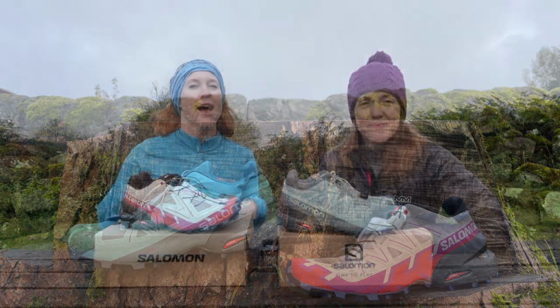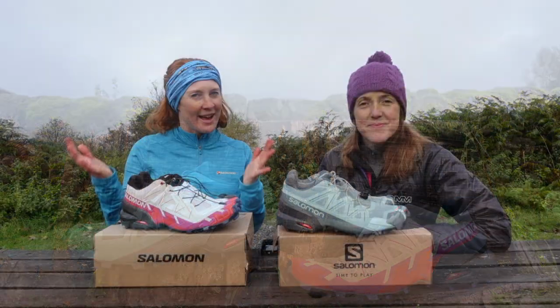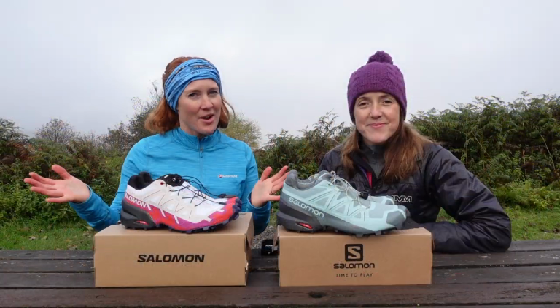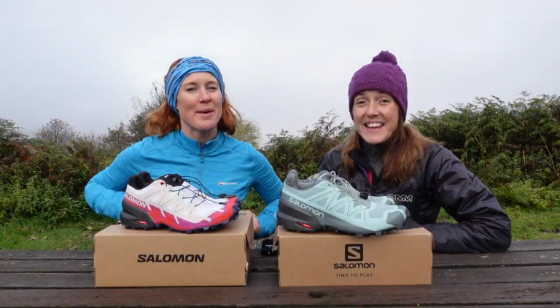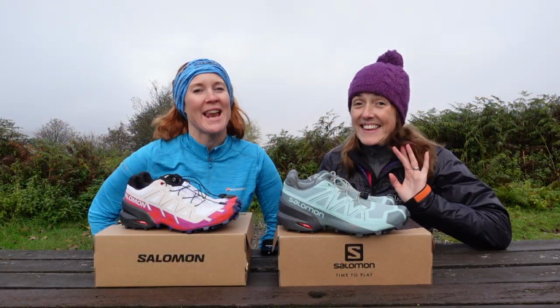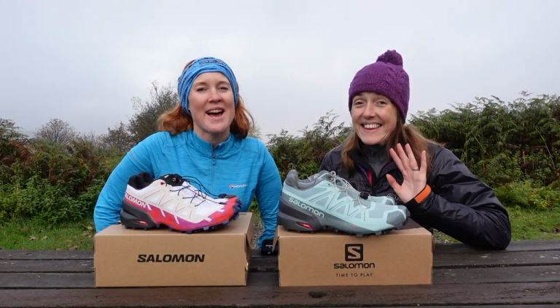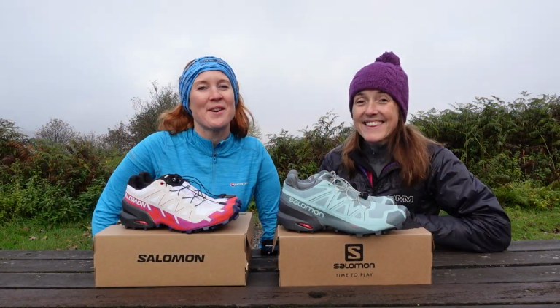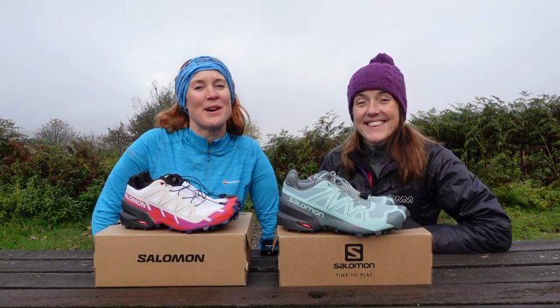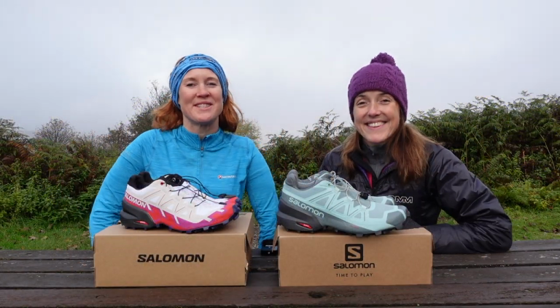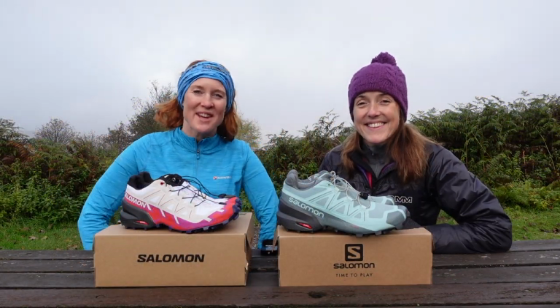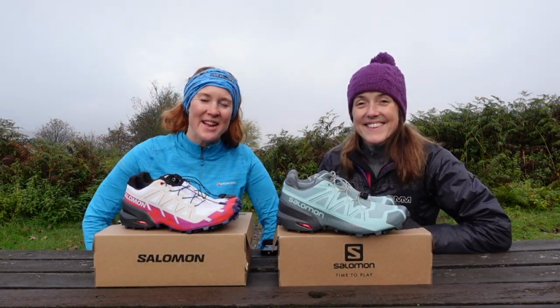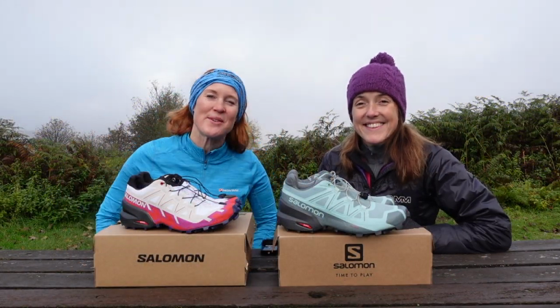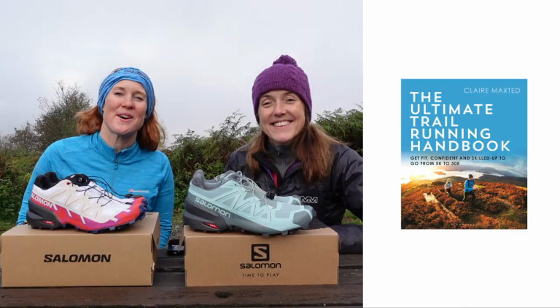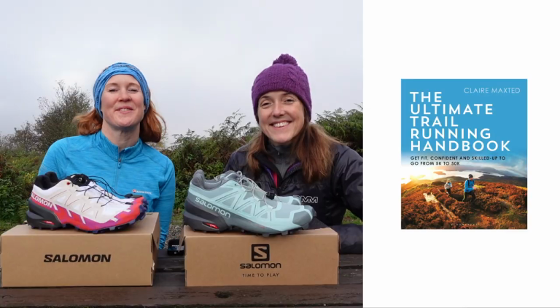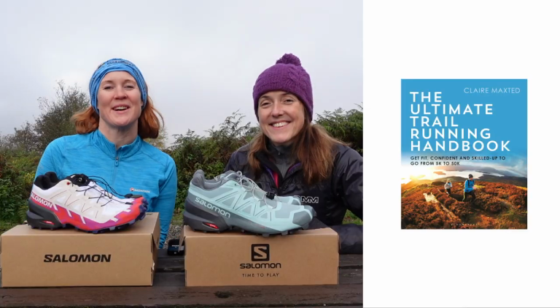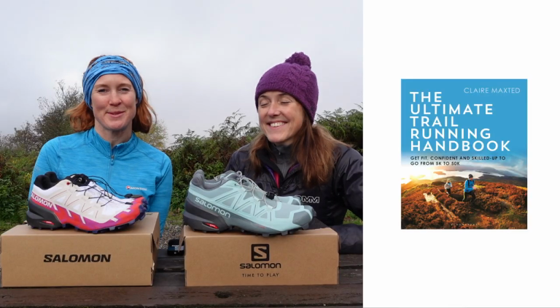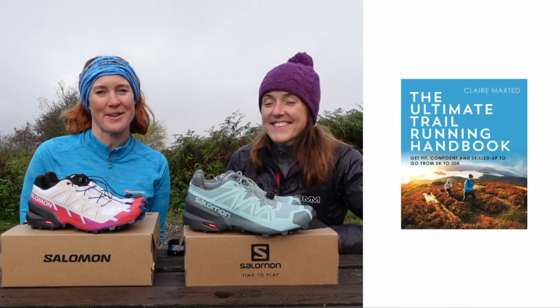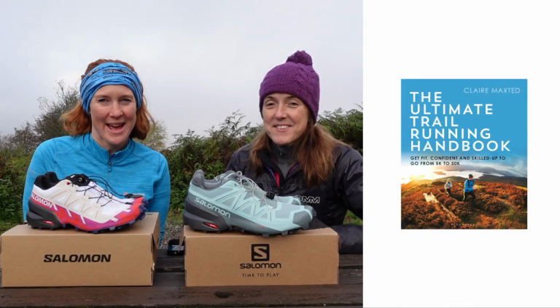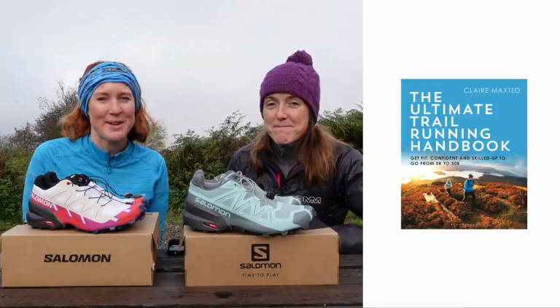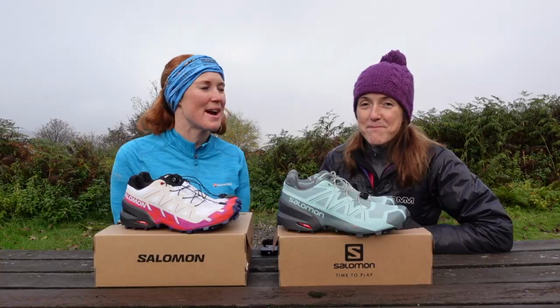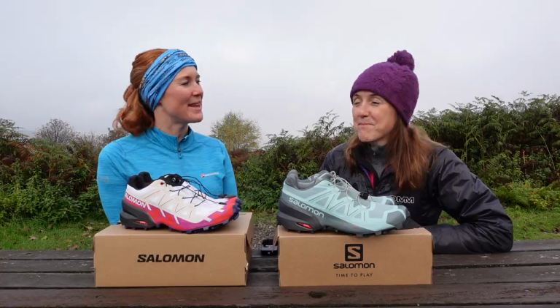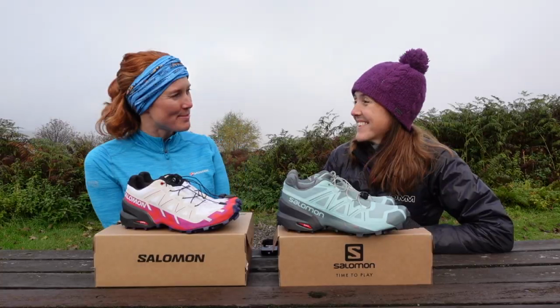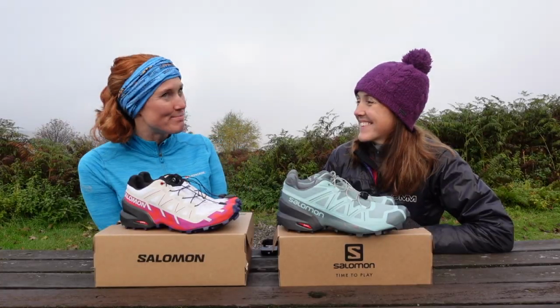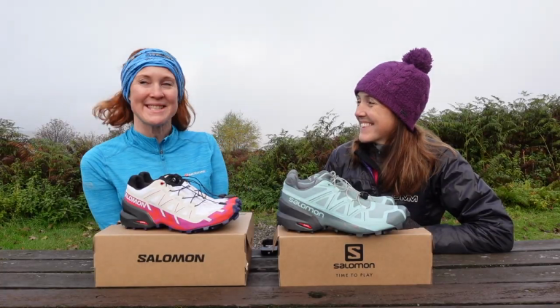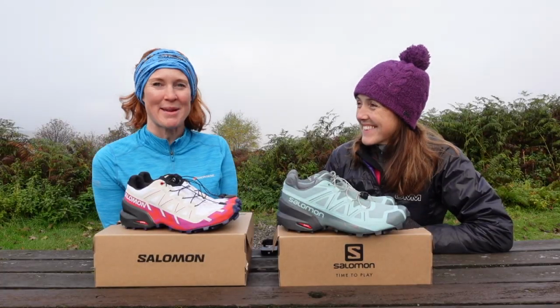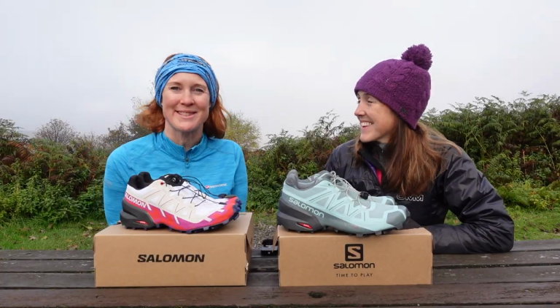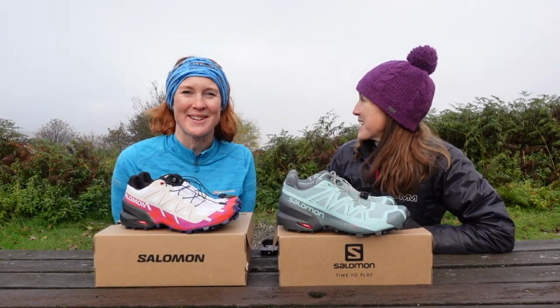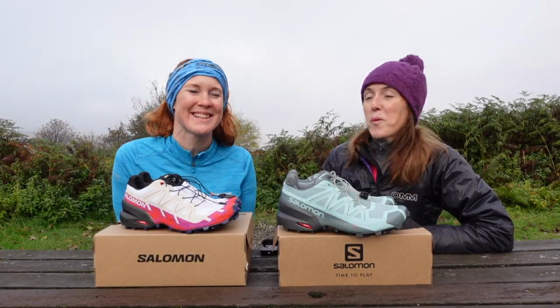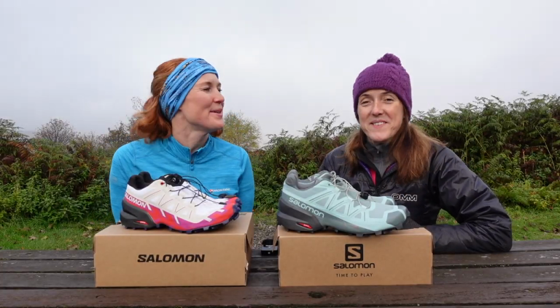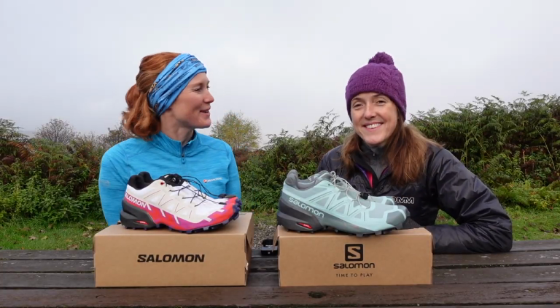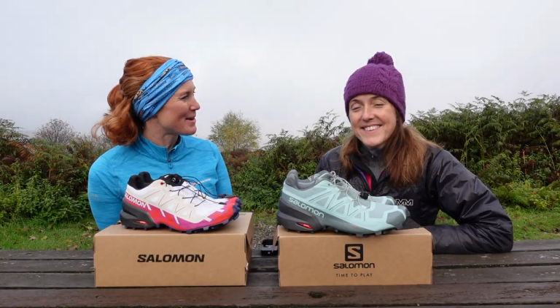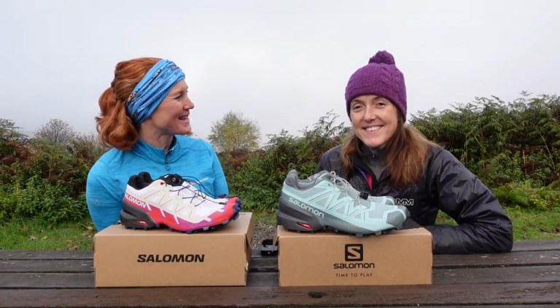Hello, I'm Claire from Wild Ginger Running, author of the Ultimate Trail Running Handbook, and I'm here in the misty Peak District with Vicki Moseley.